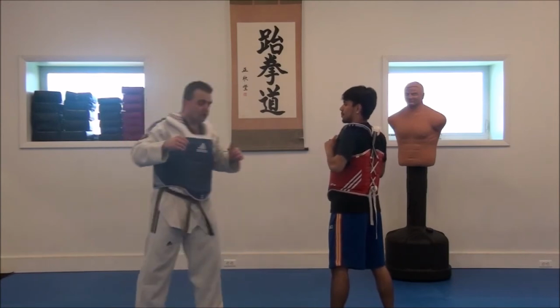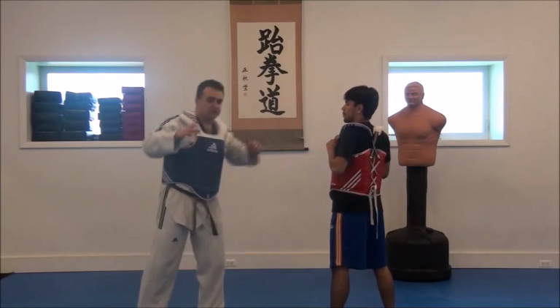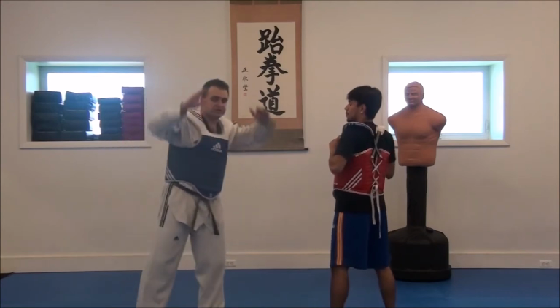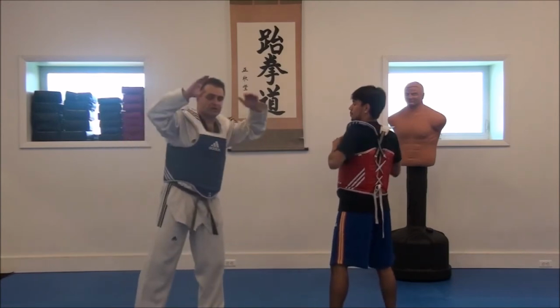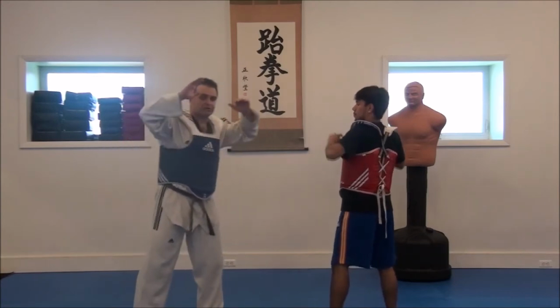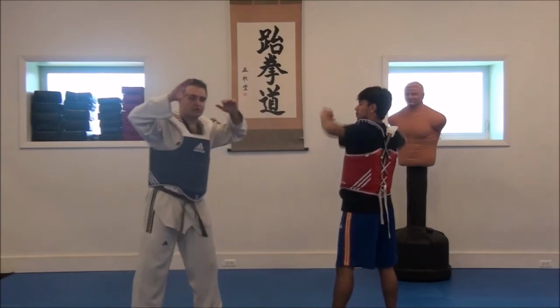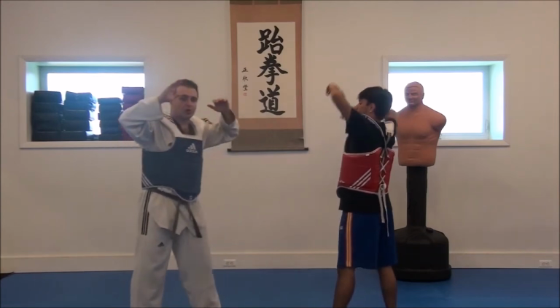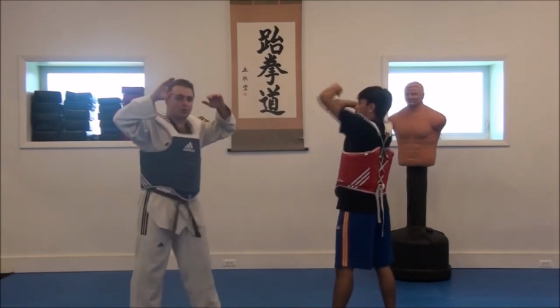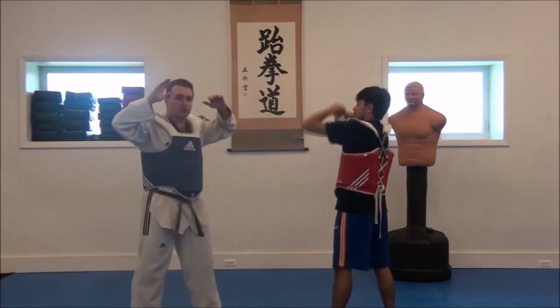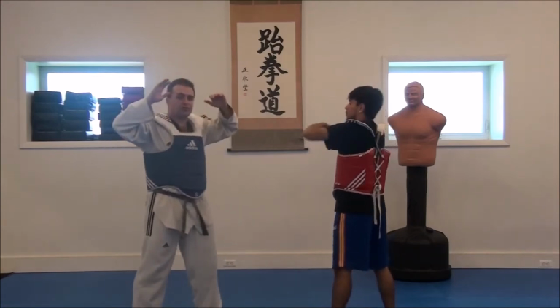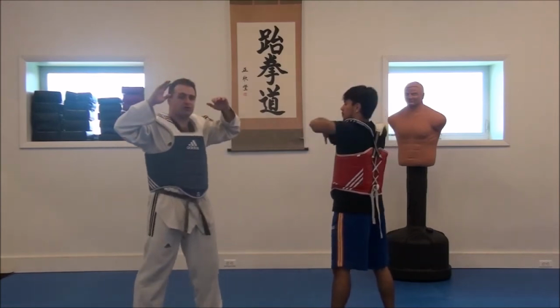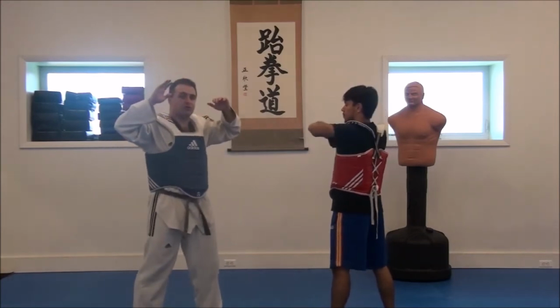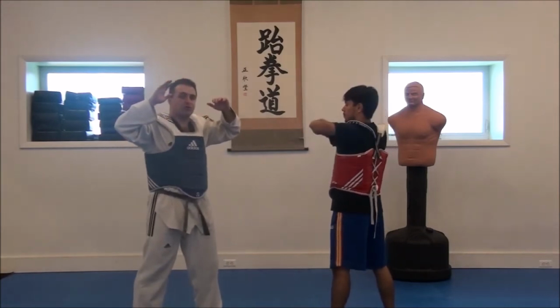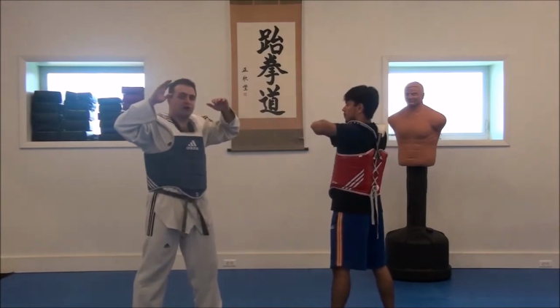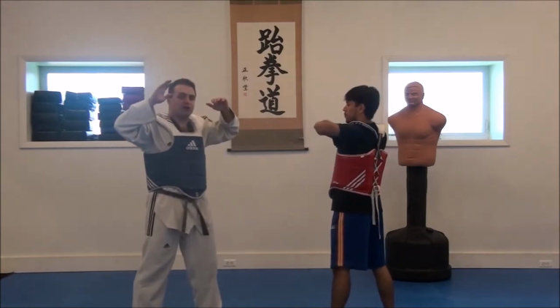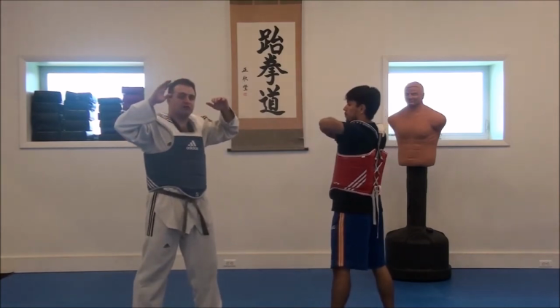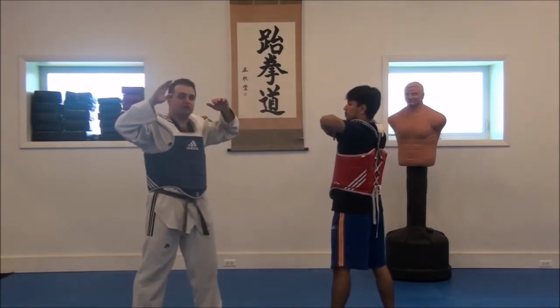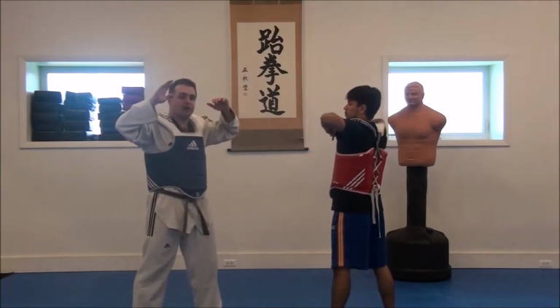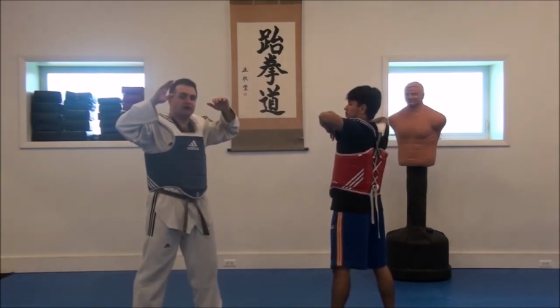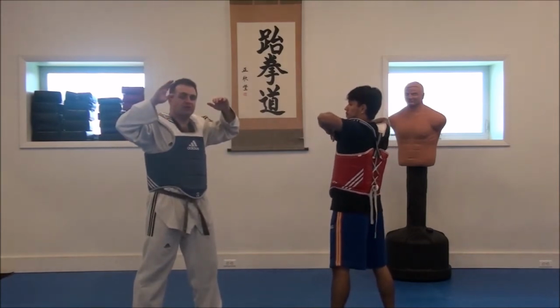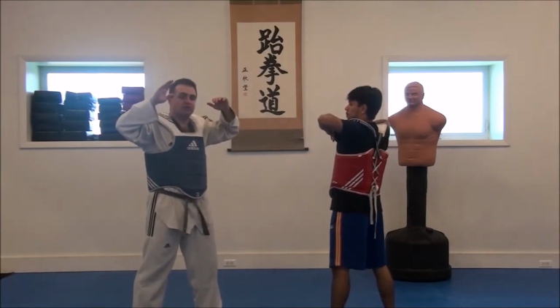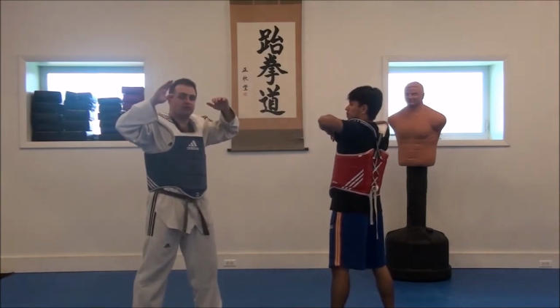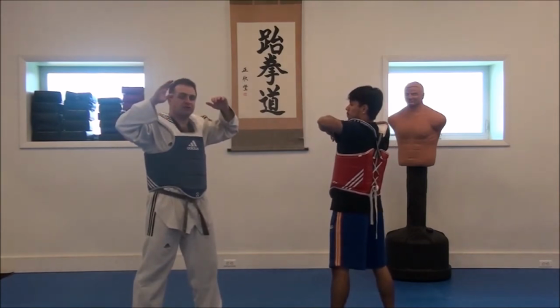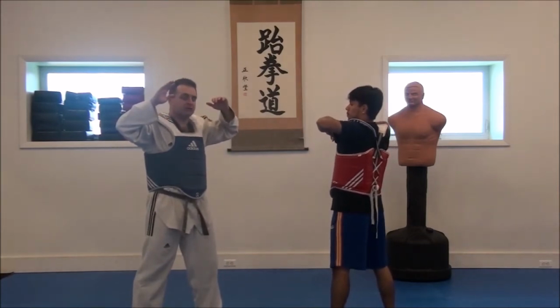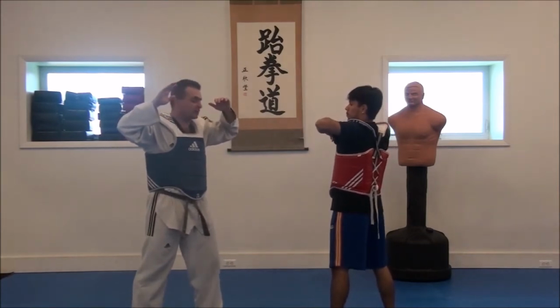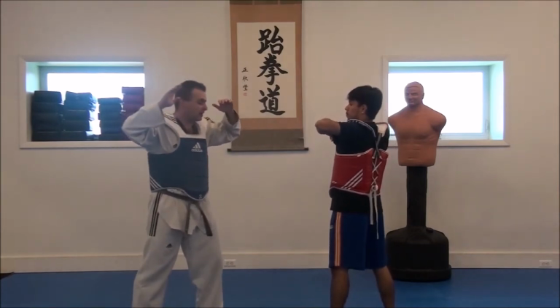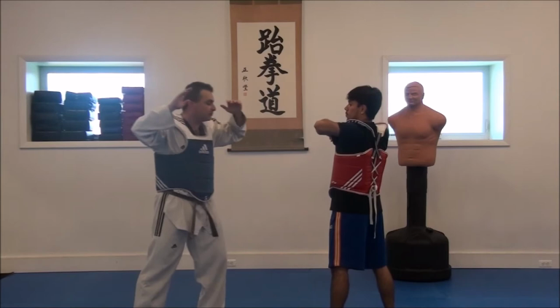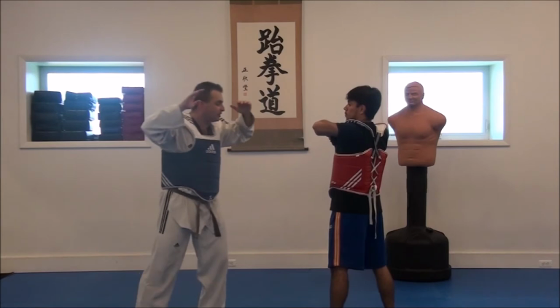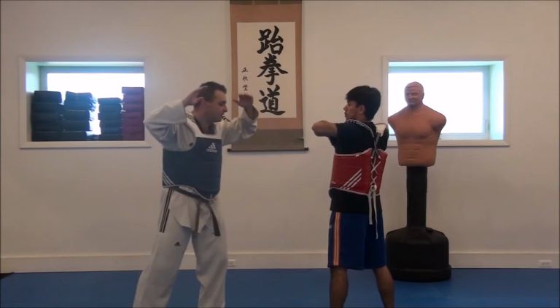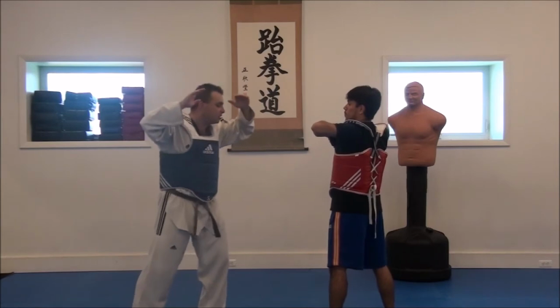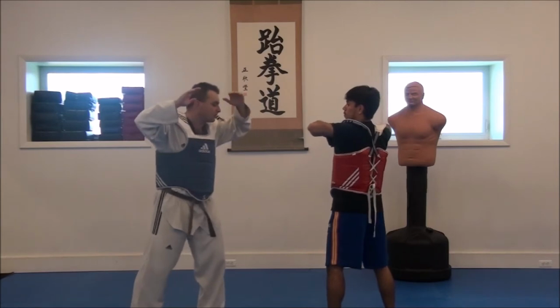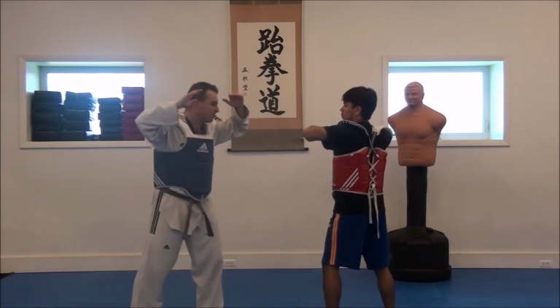But this is how it's going to go. We're both going to throw roundhouses back and forth at the same time. Ready? Go.